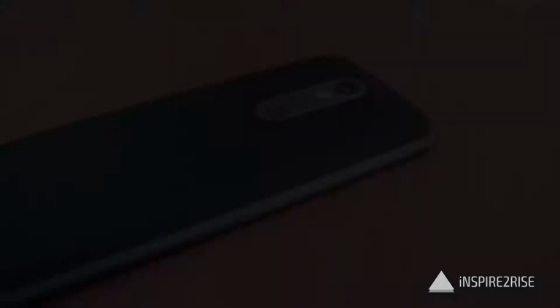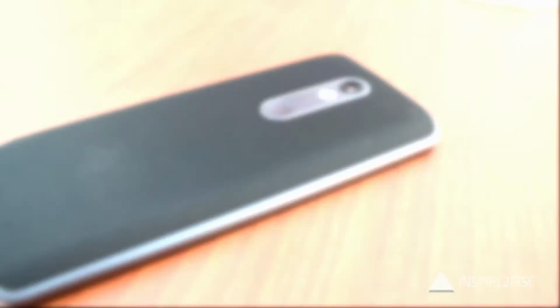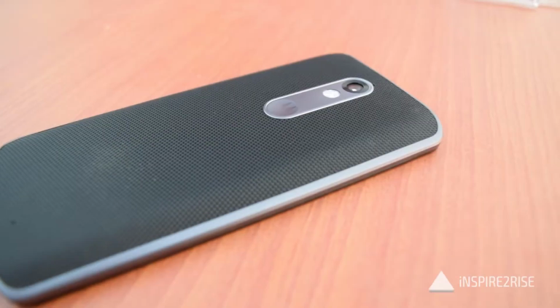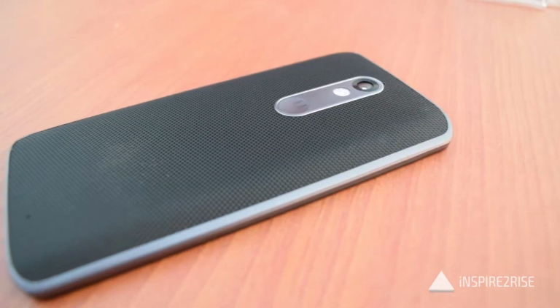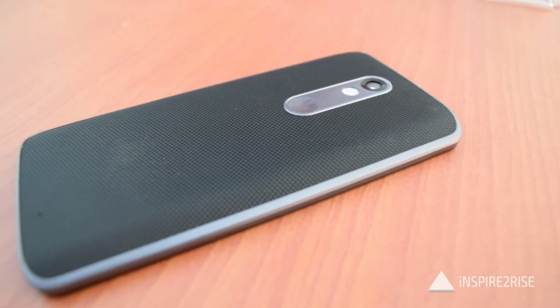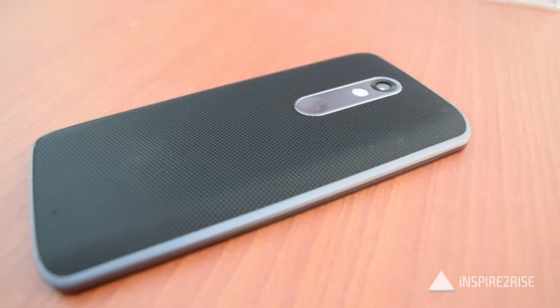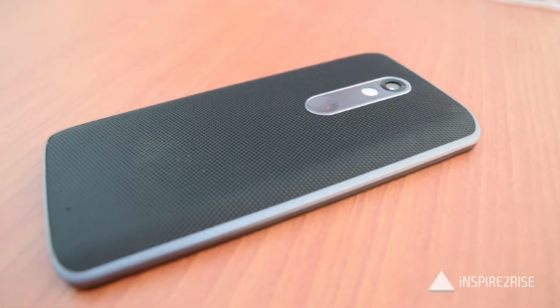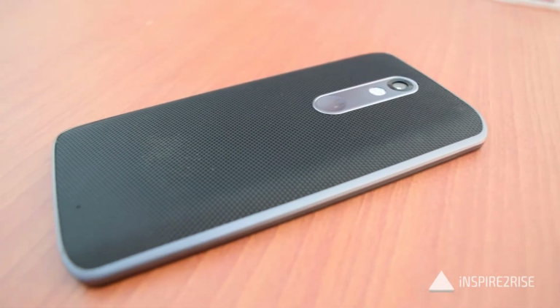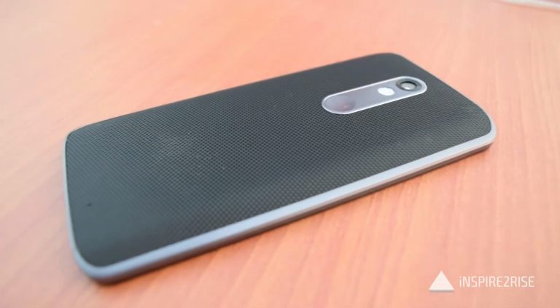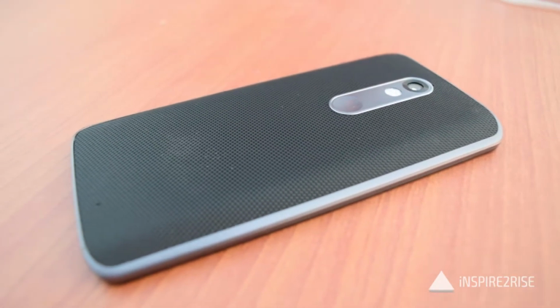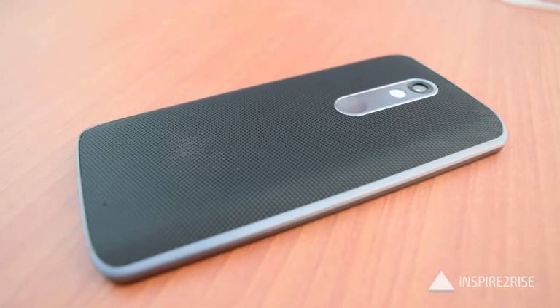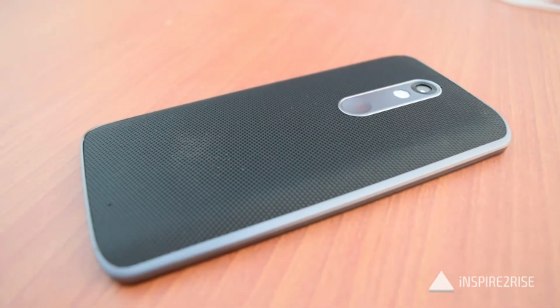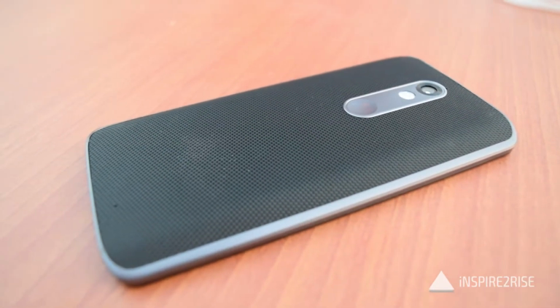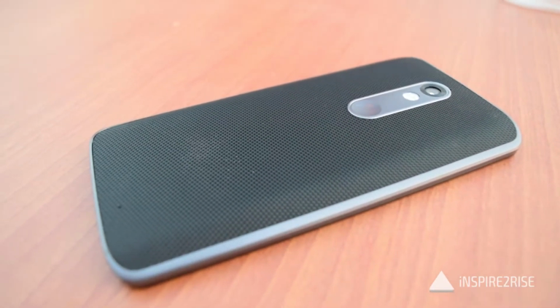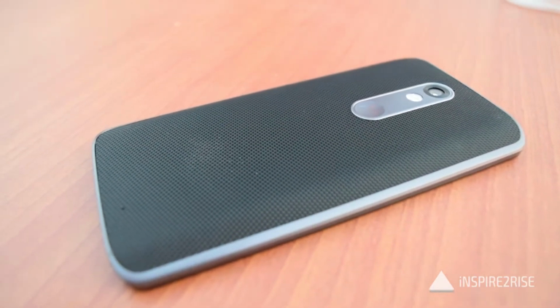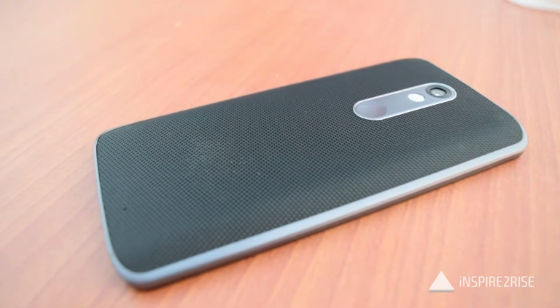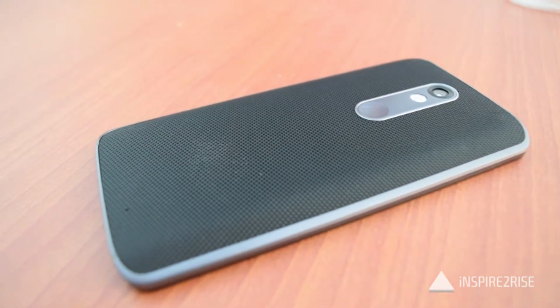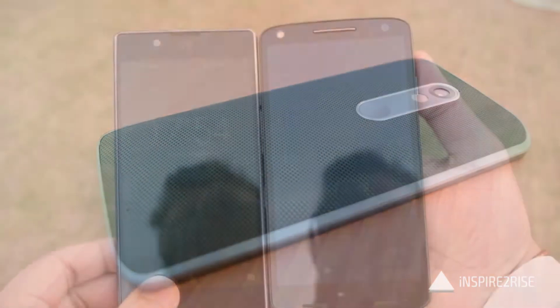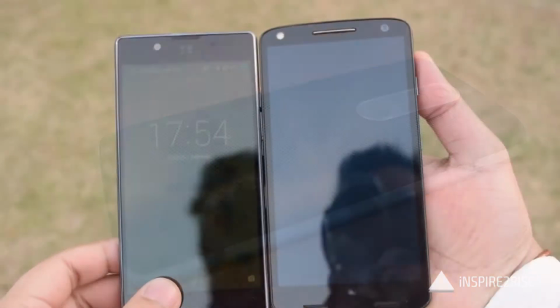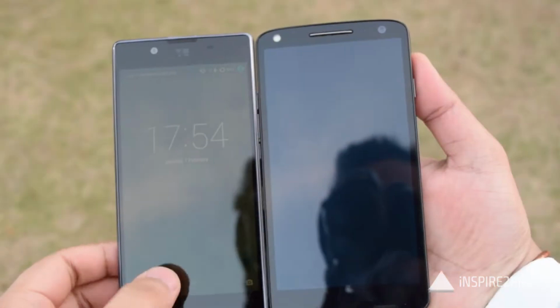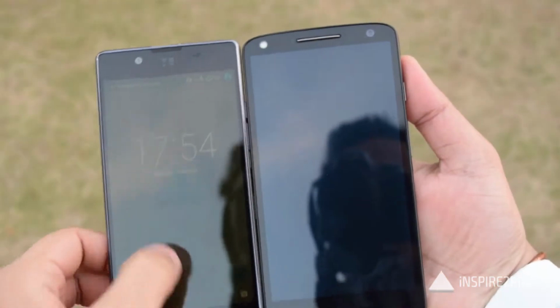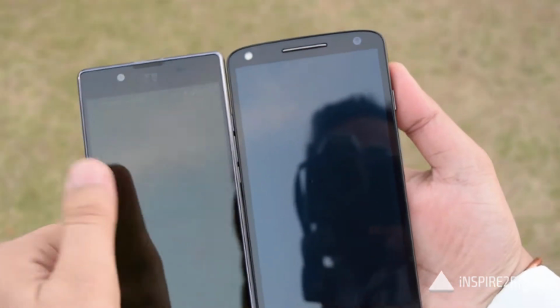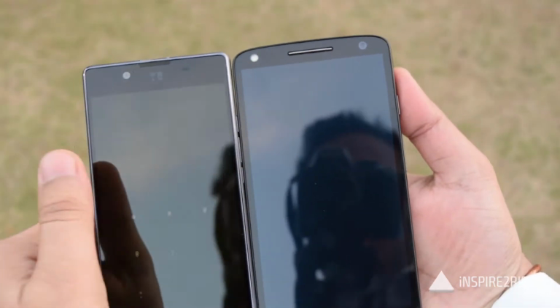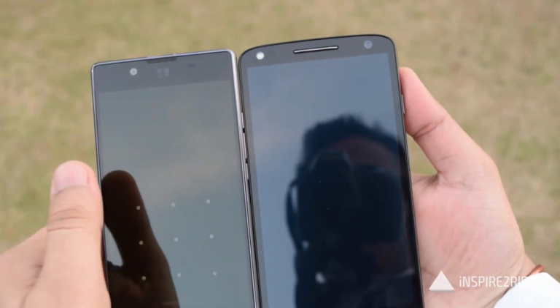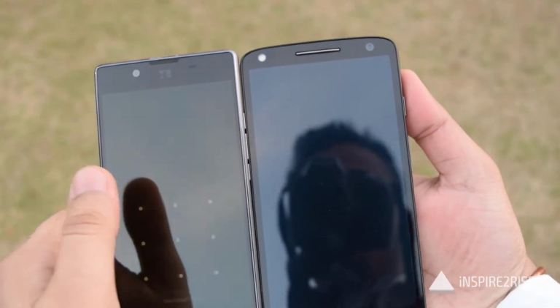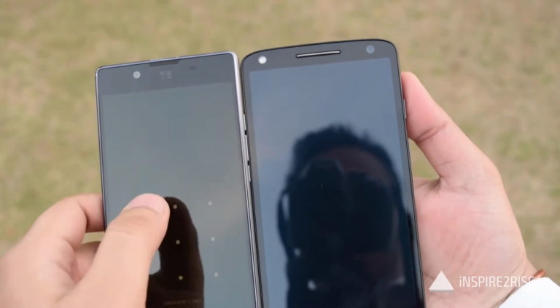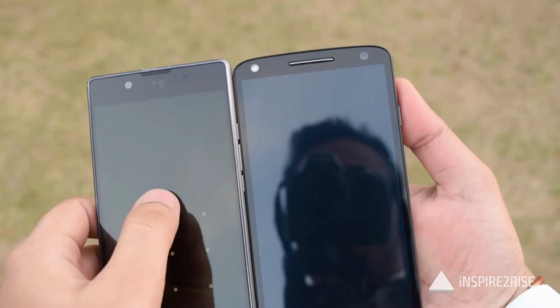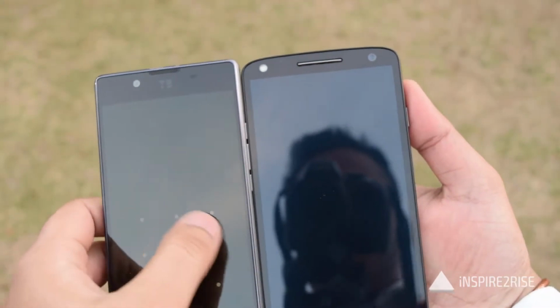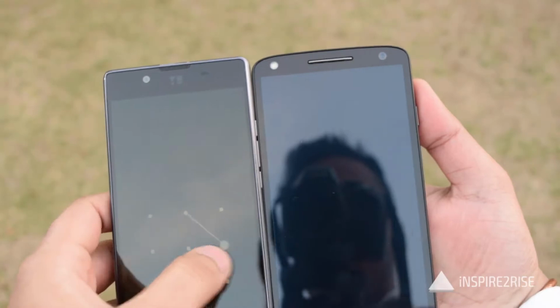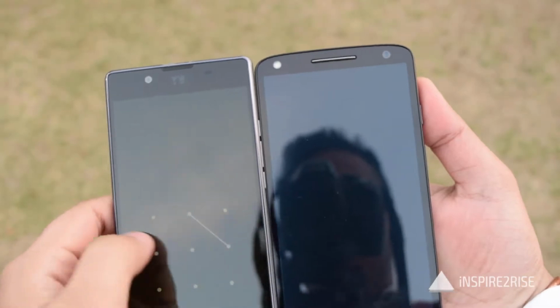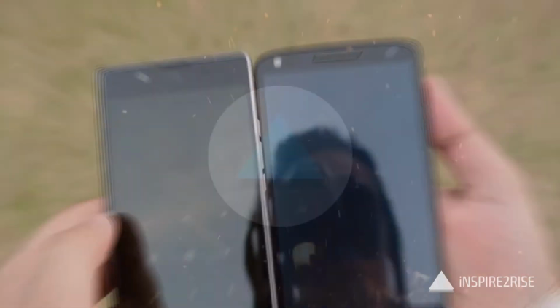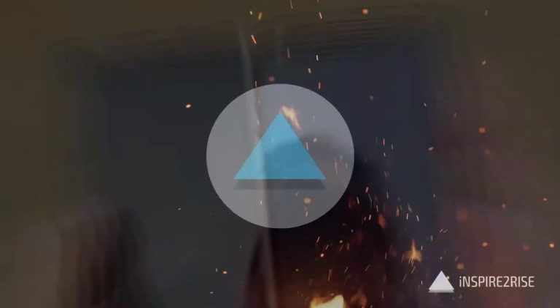Hello folks, this is Ayat Narajah from InspireToRise.com and today we are going to compare the Utopia vs the Moto X-Force.